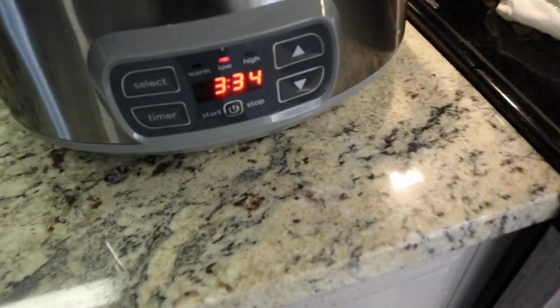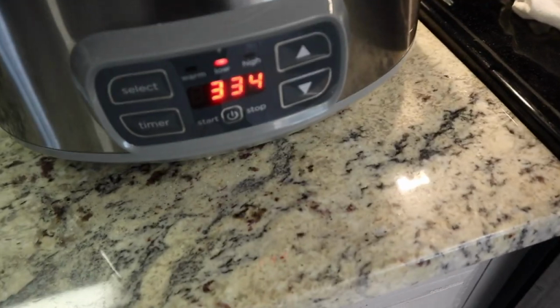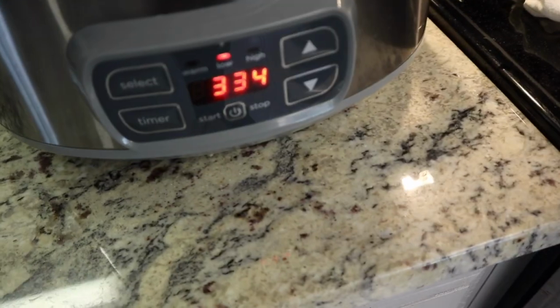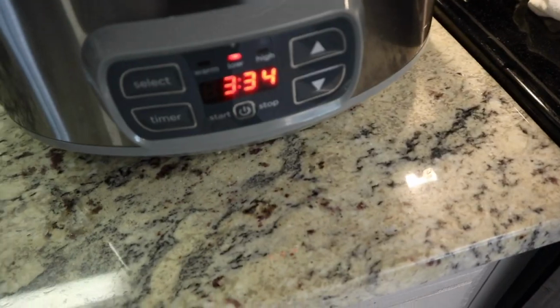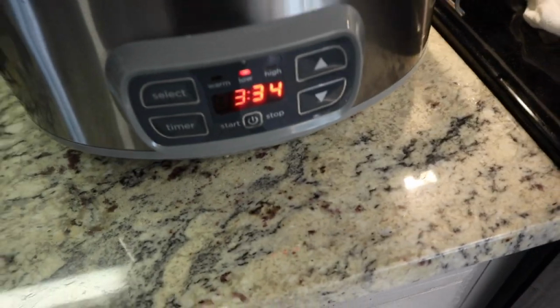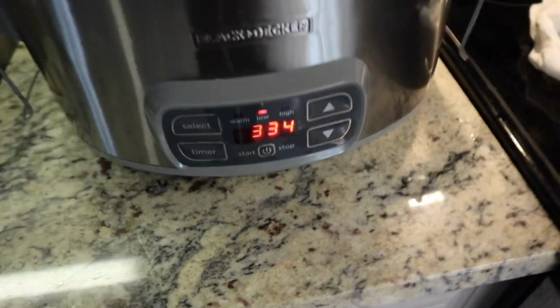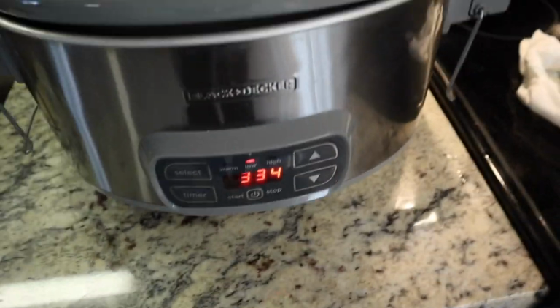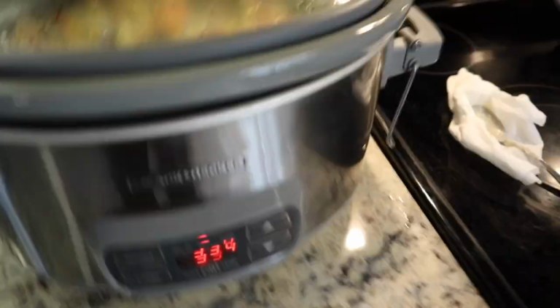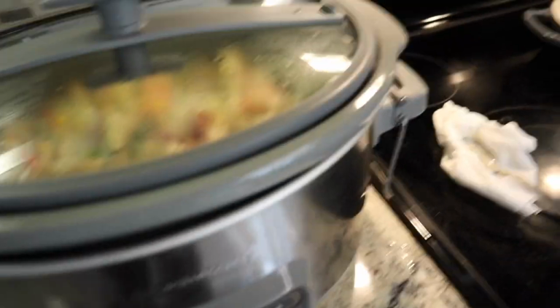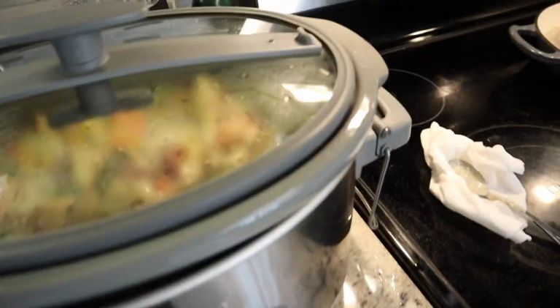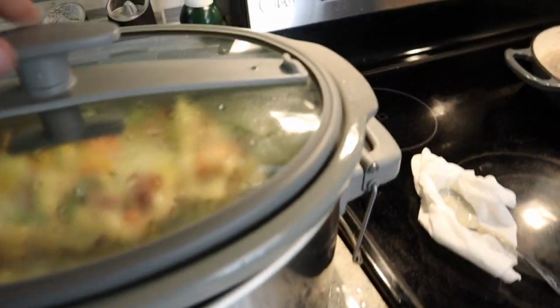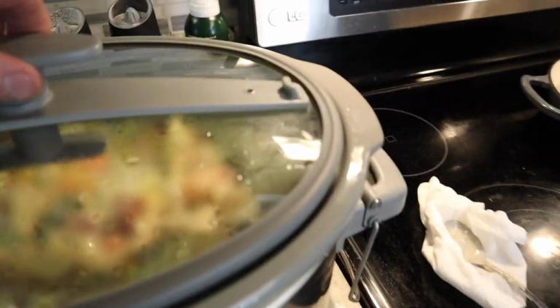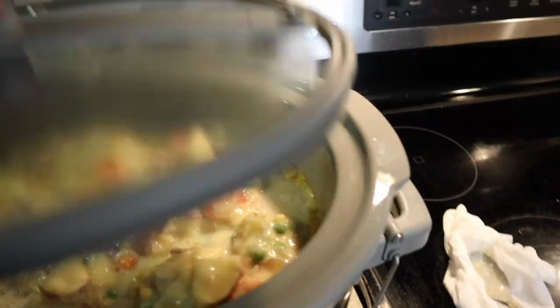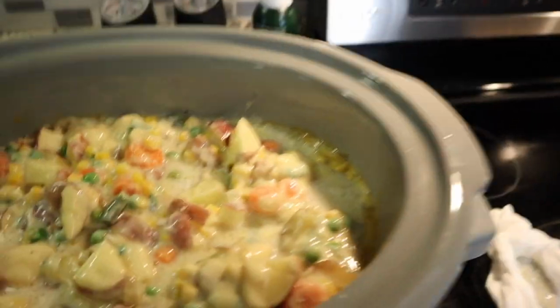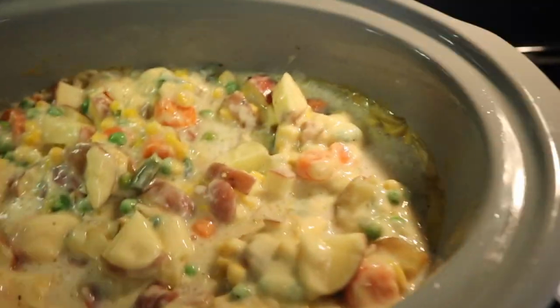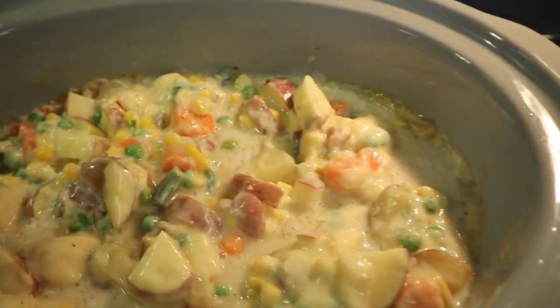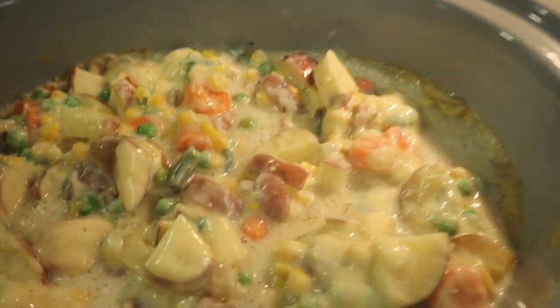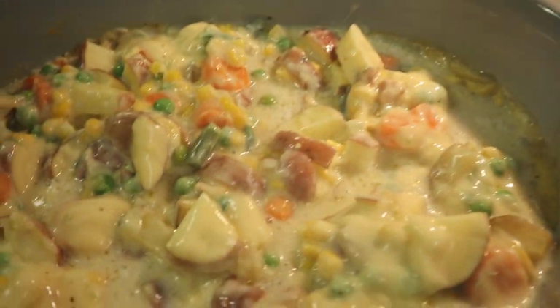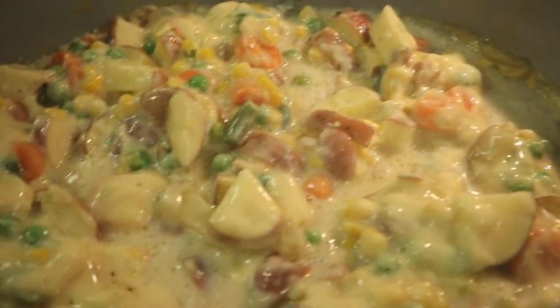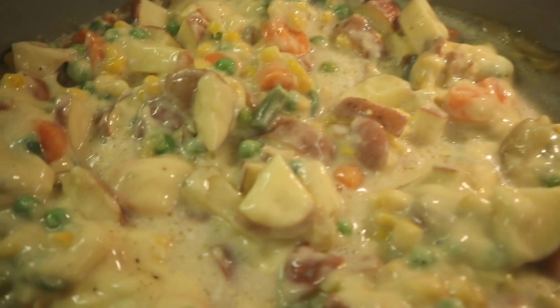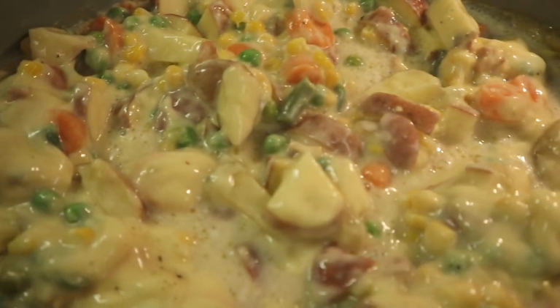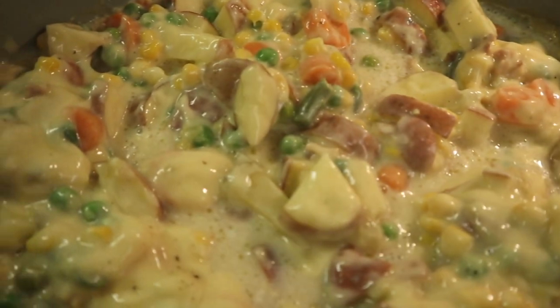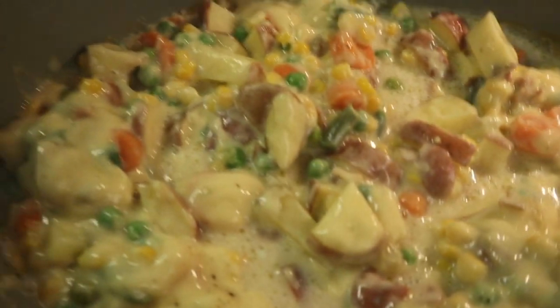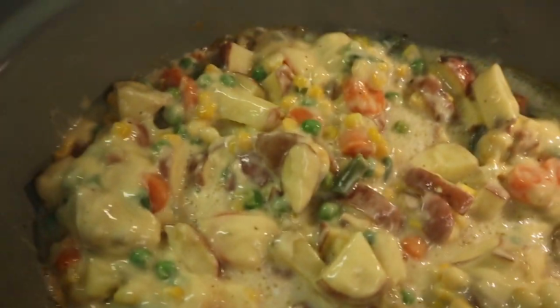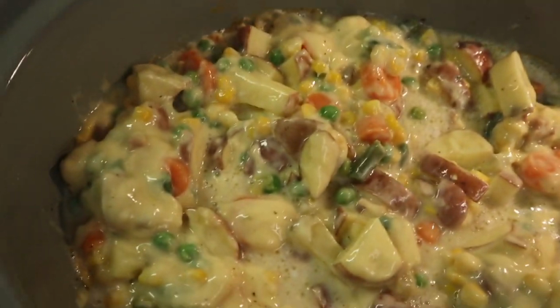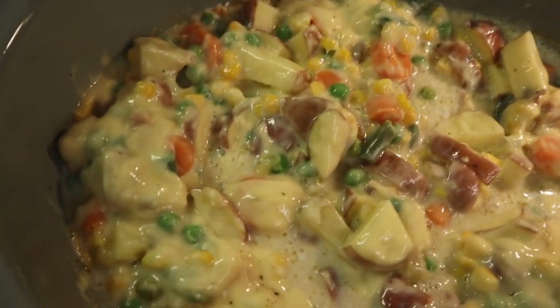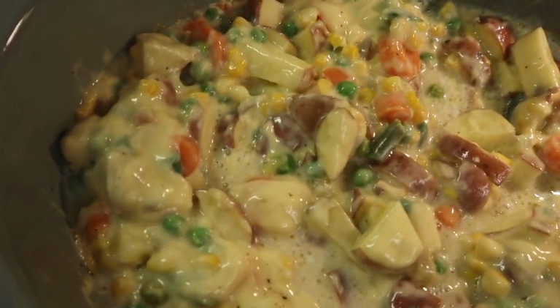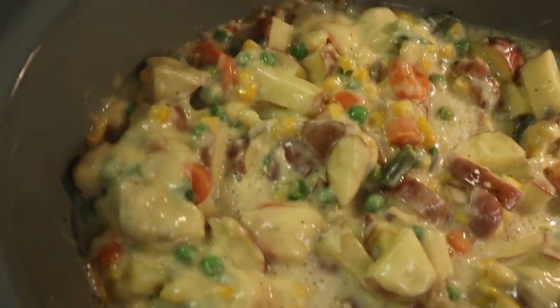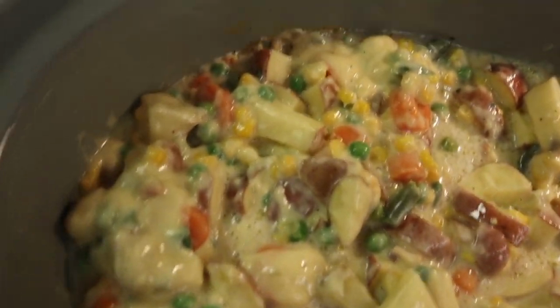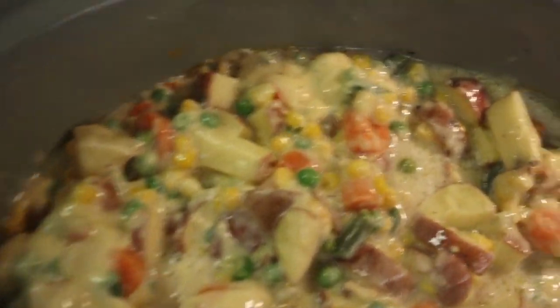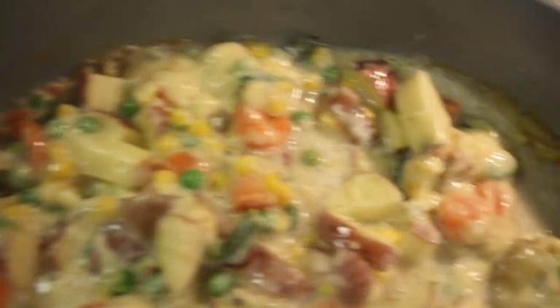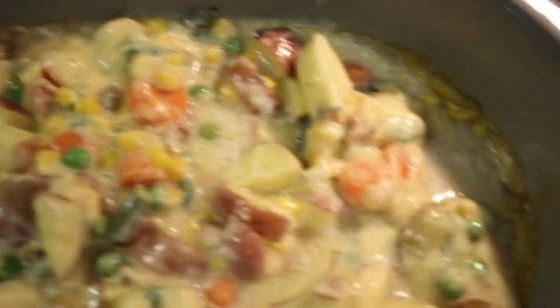With three and a half hours left to go, I took the lid off and gave it a stir. That's how she's starting to look — looking good.